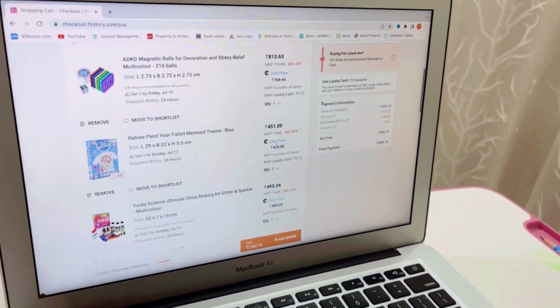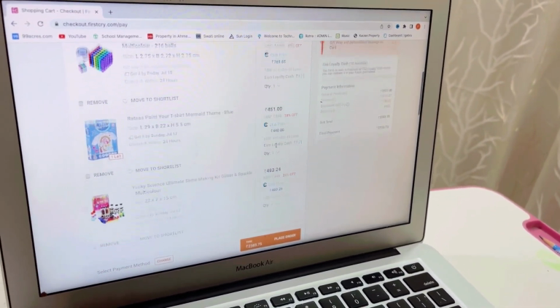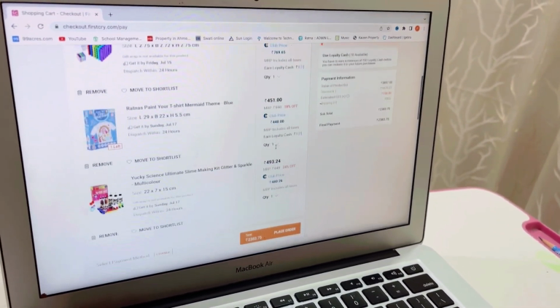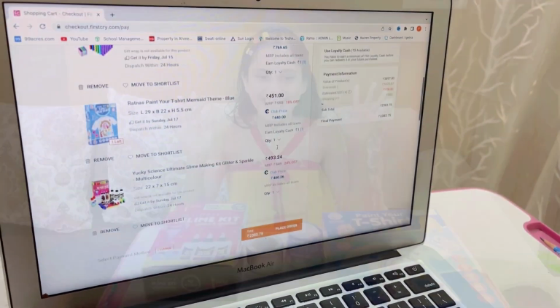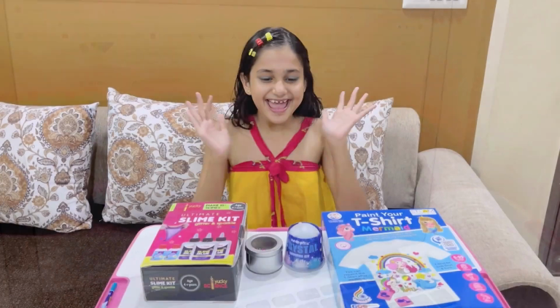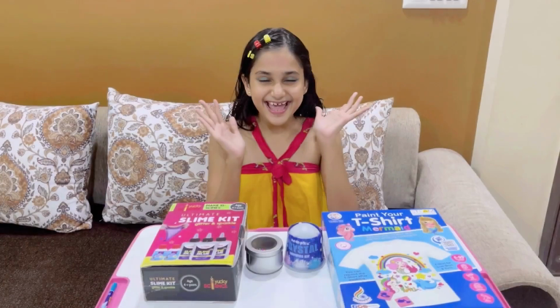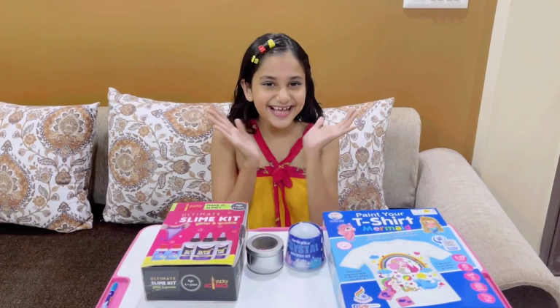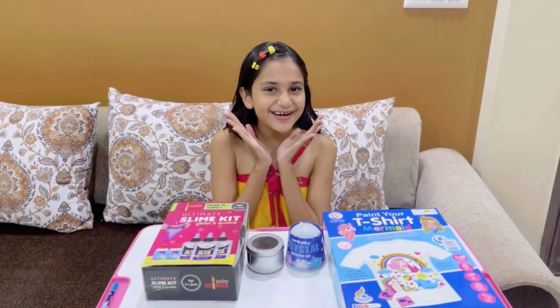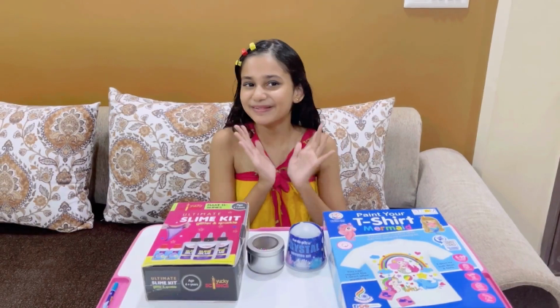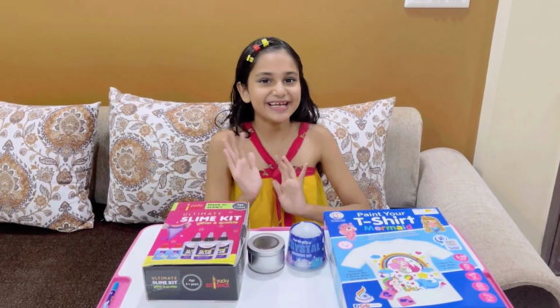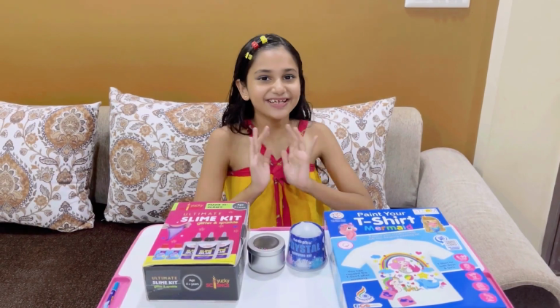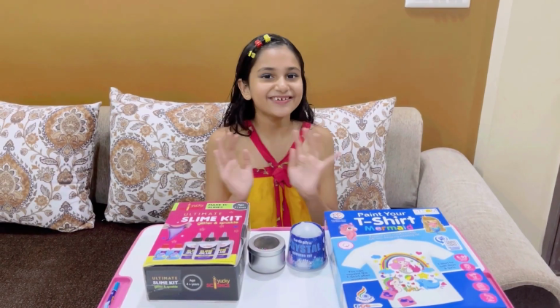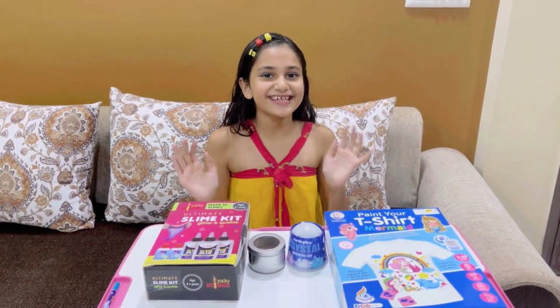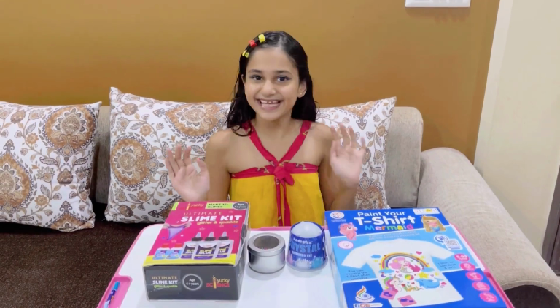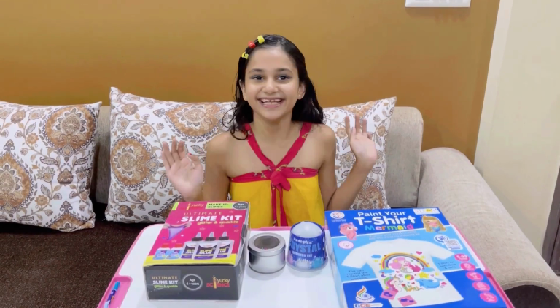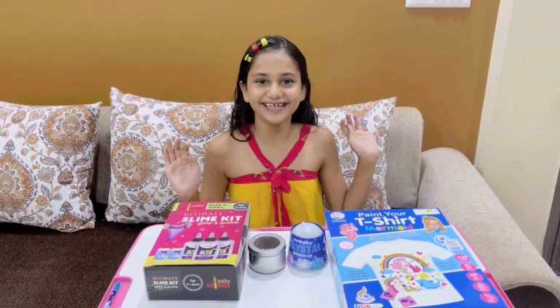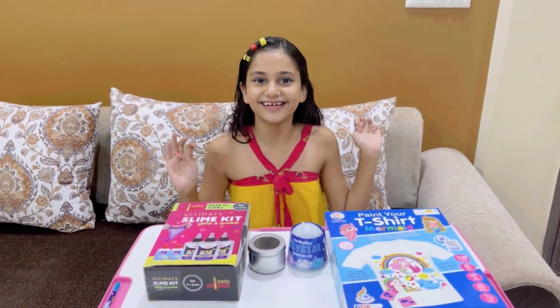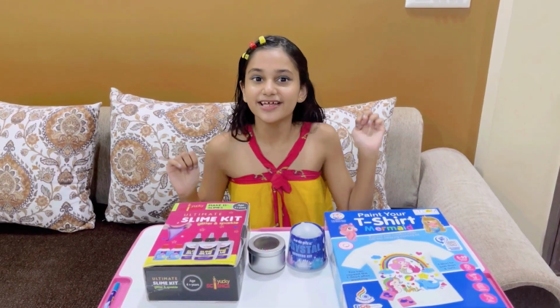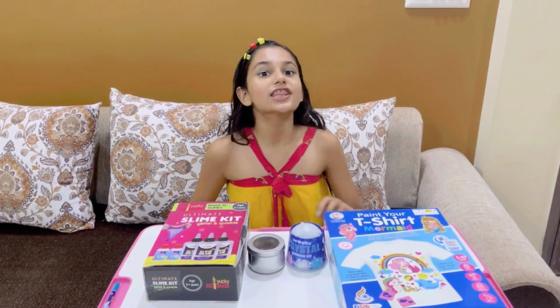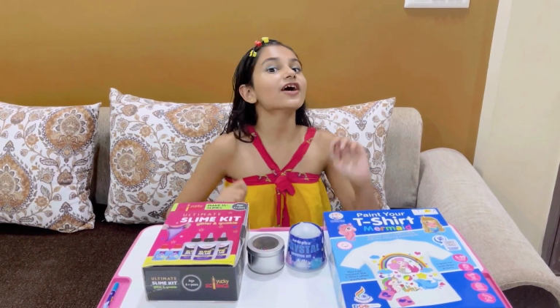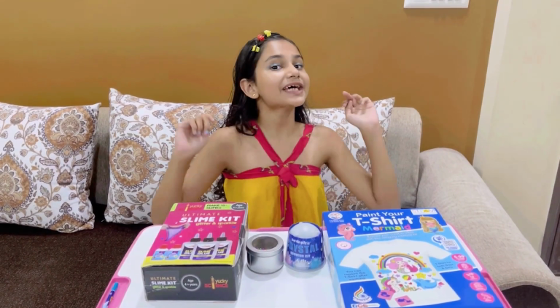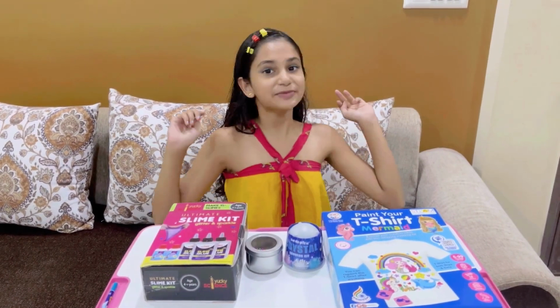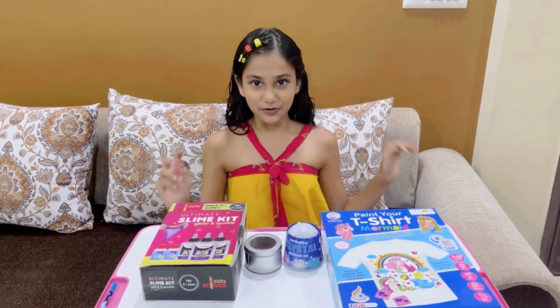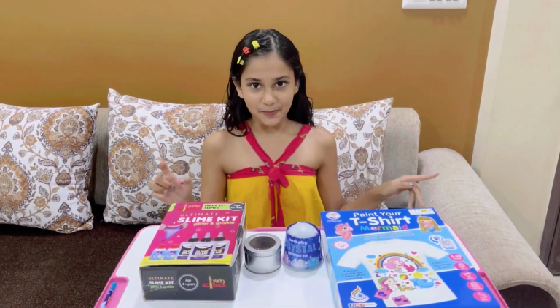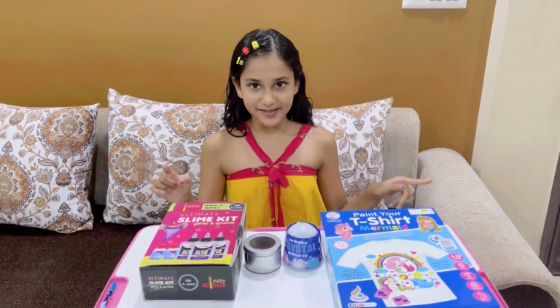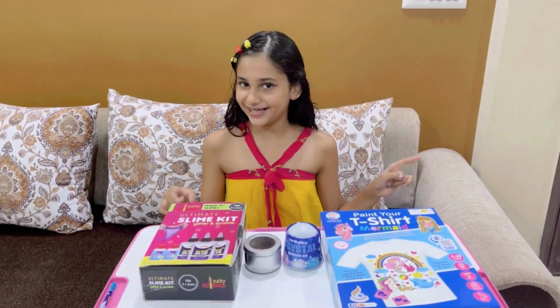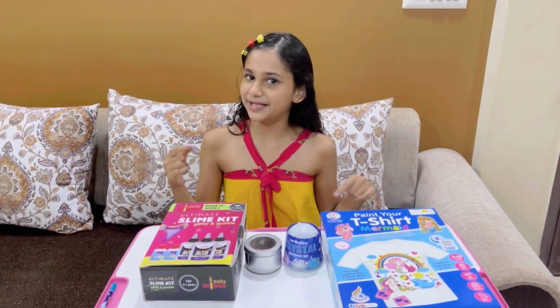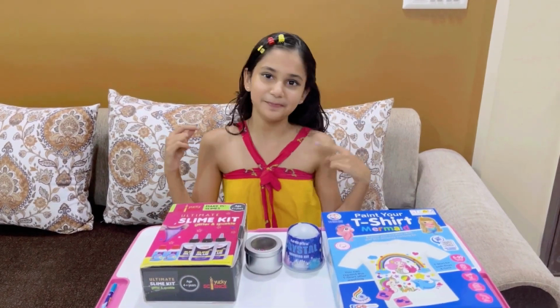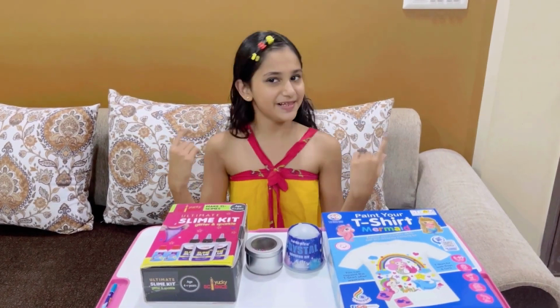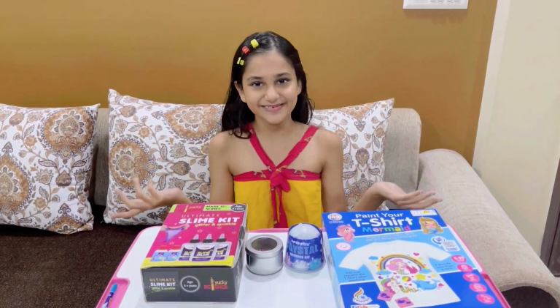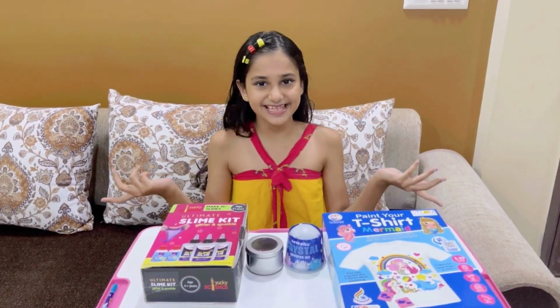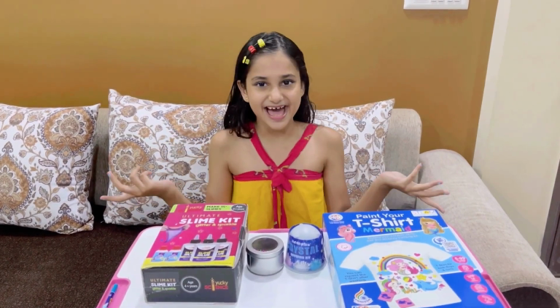Yay! All my new toys are here. It's now time to open and play with them.